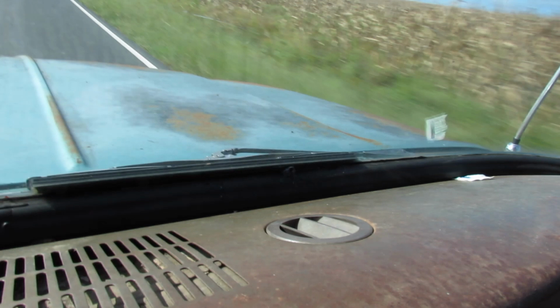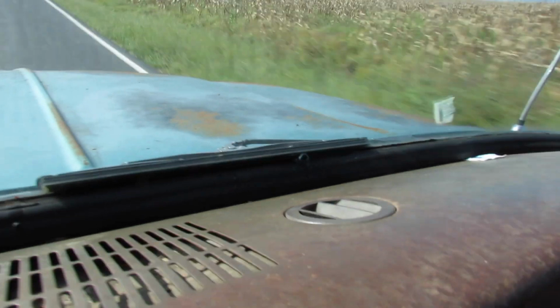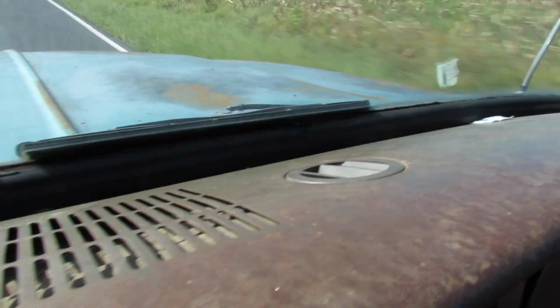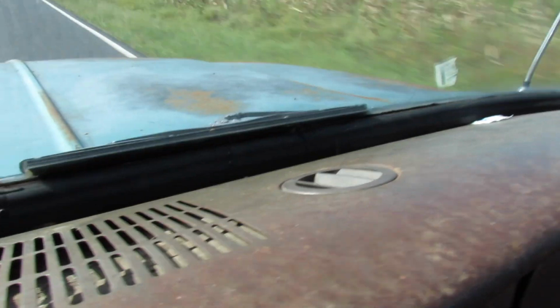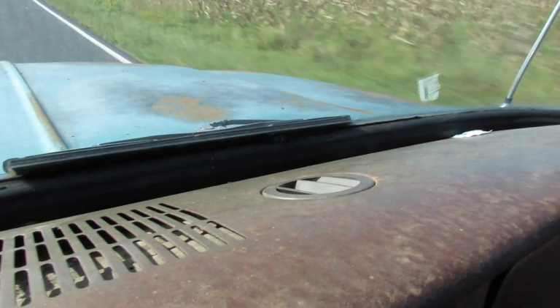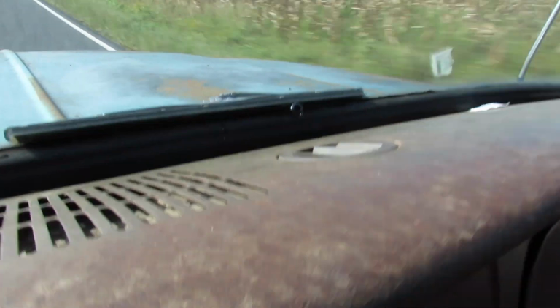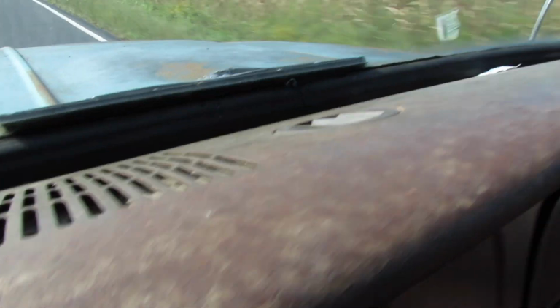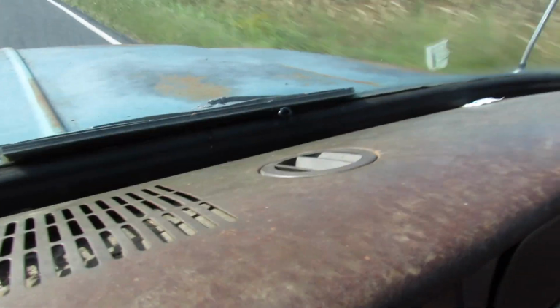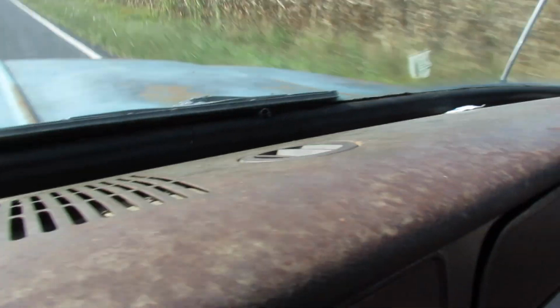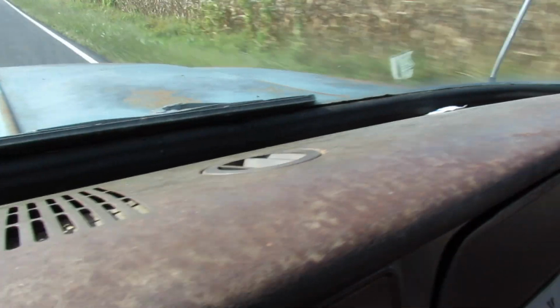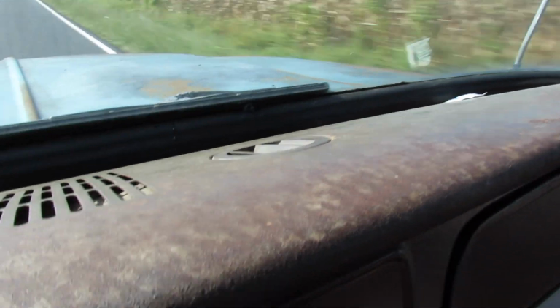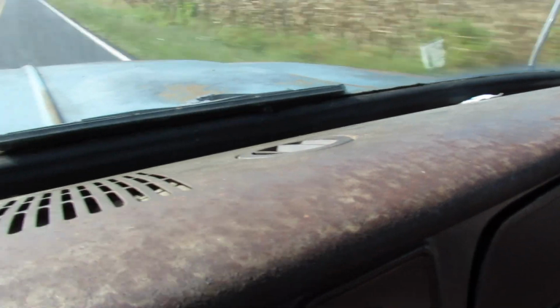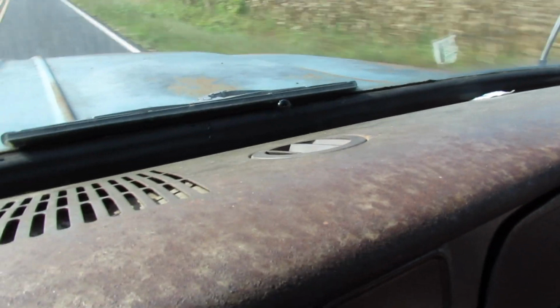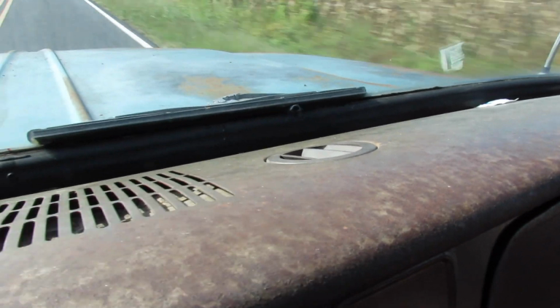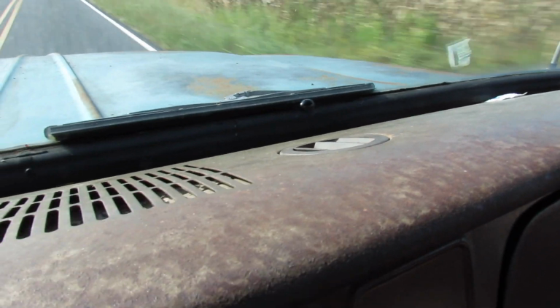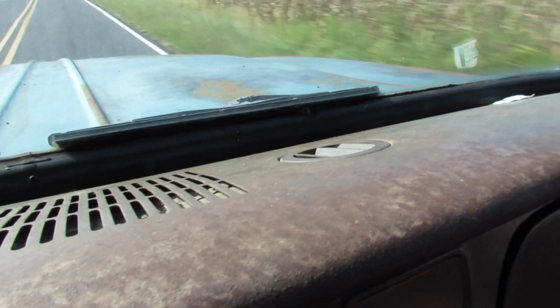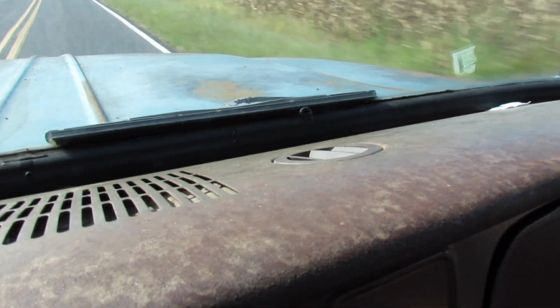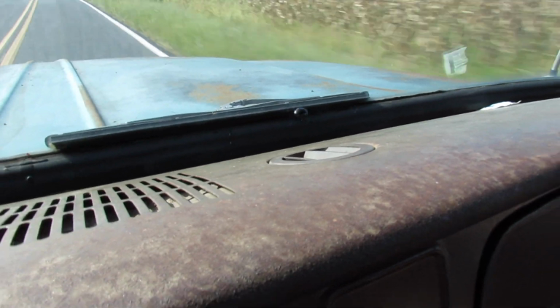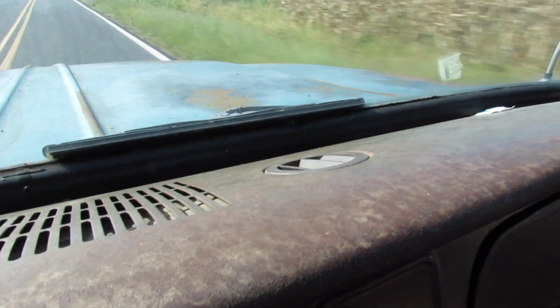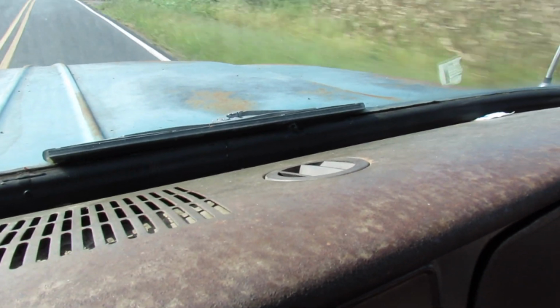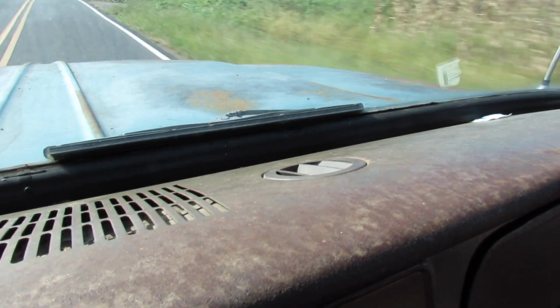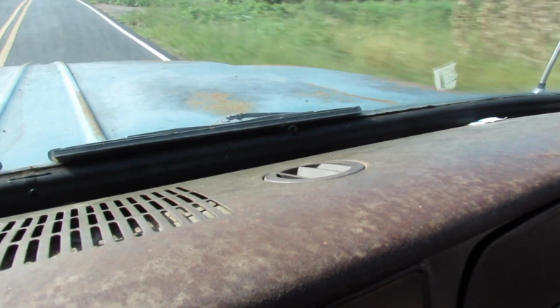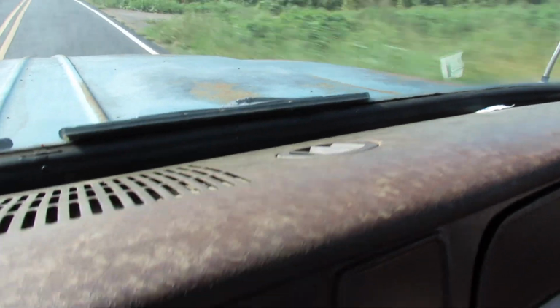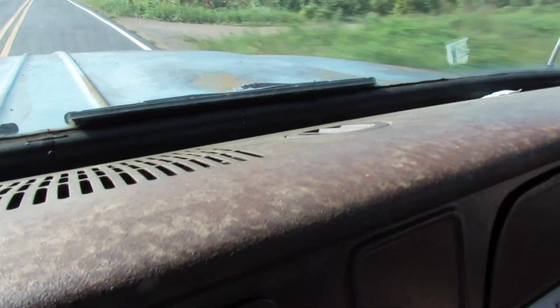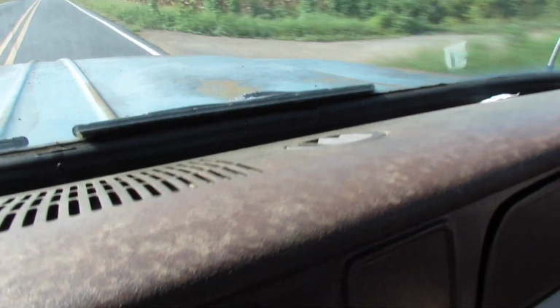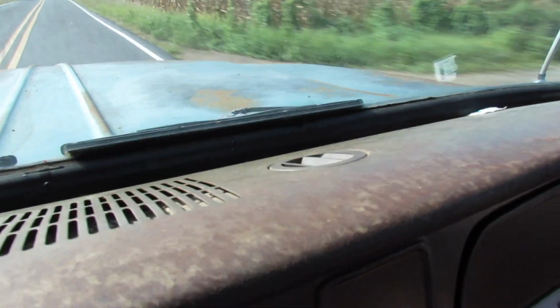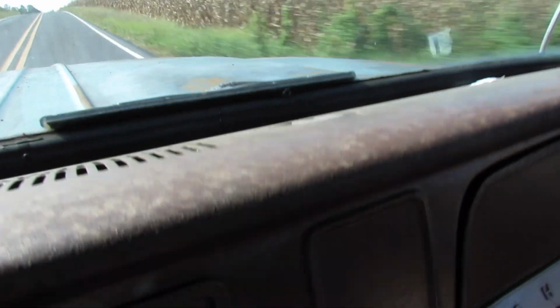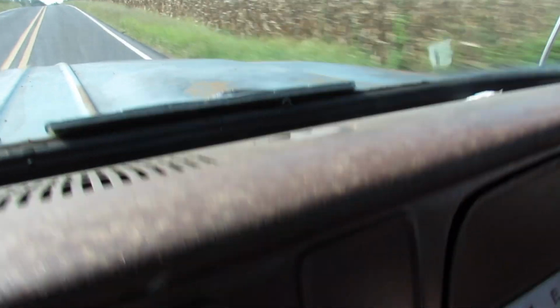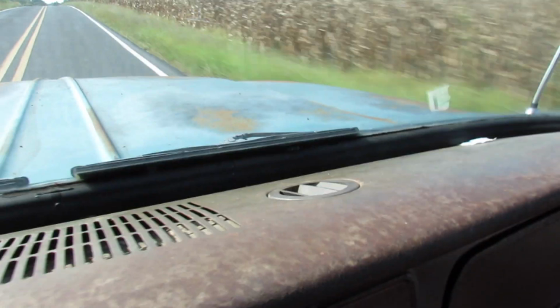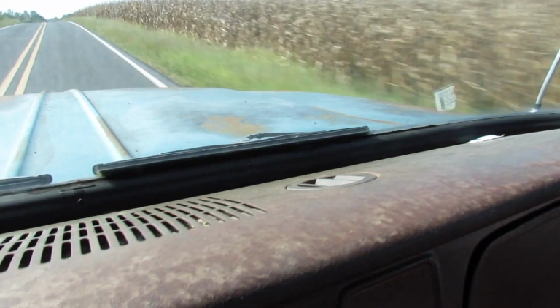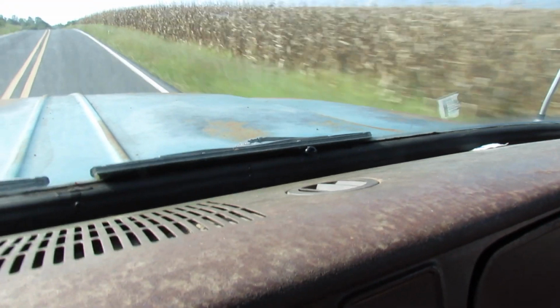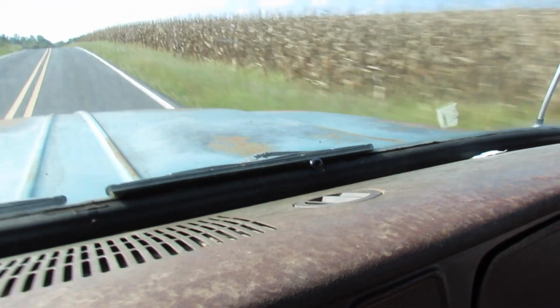Hey look, it's falling bubbles. I guess that windshield doesn't seal completely.